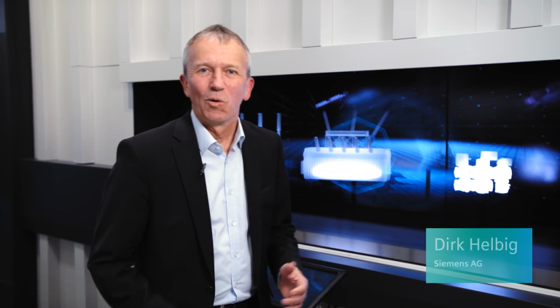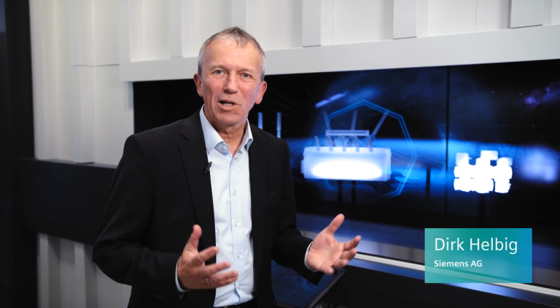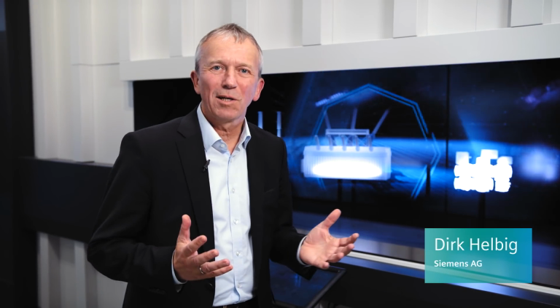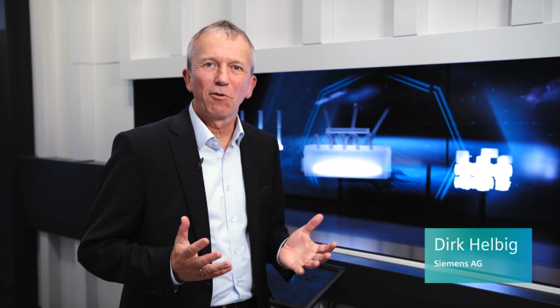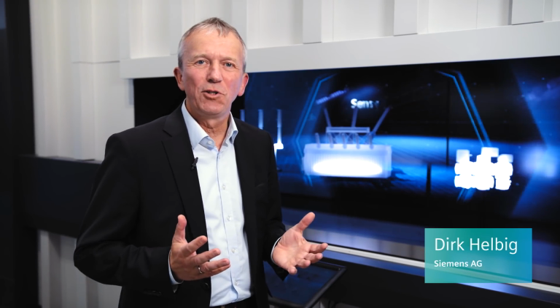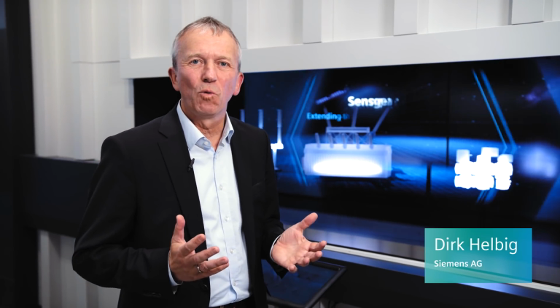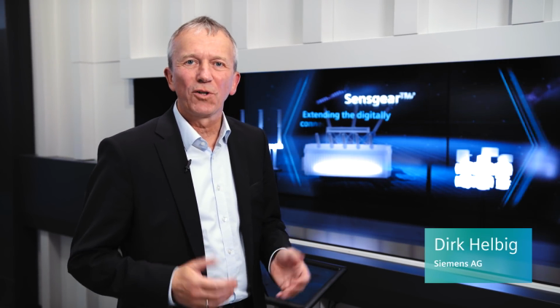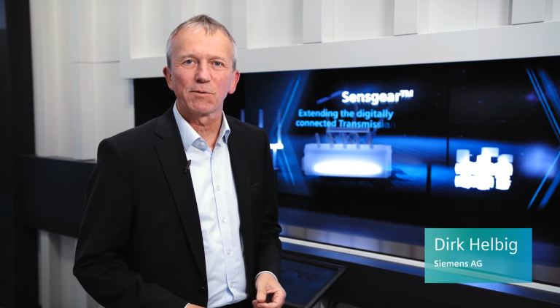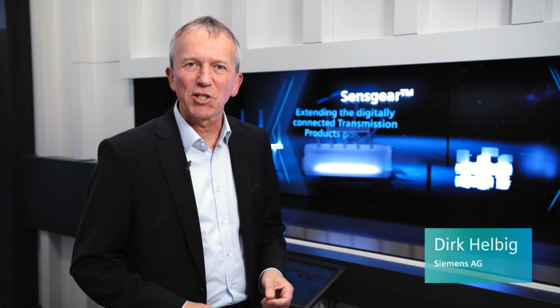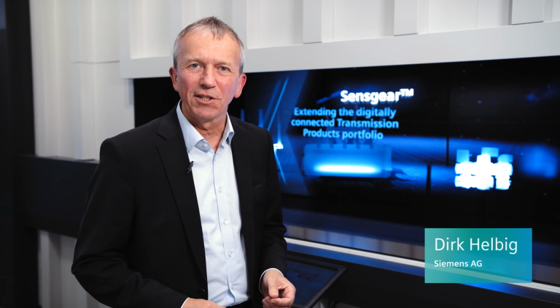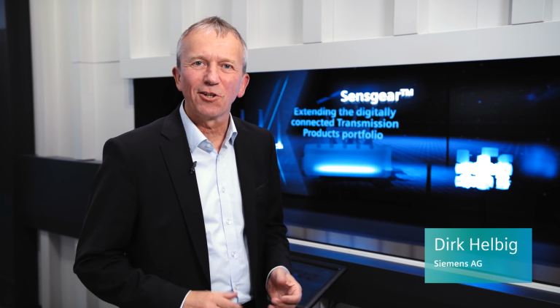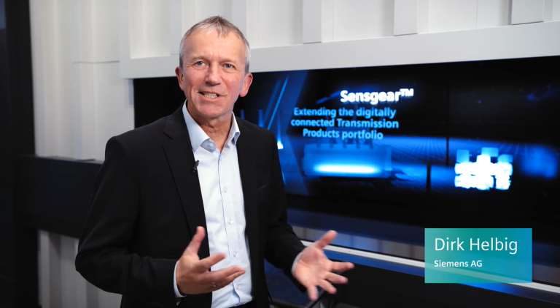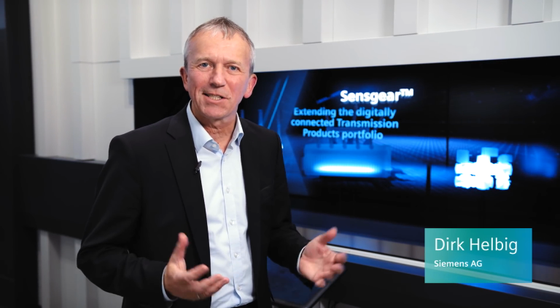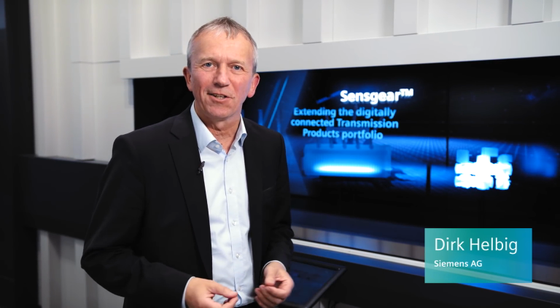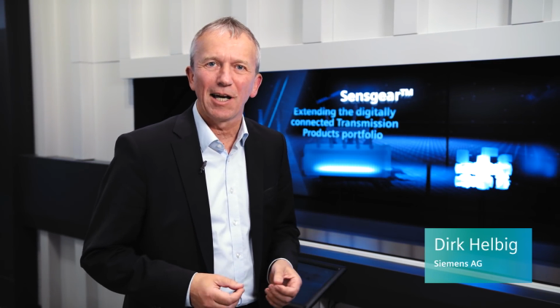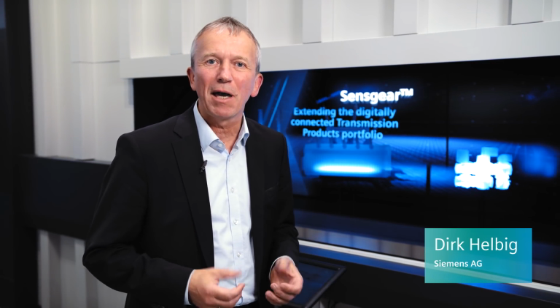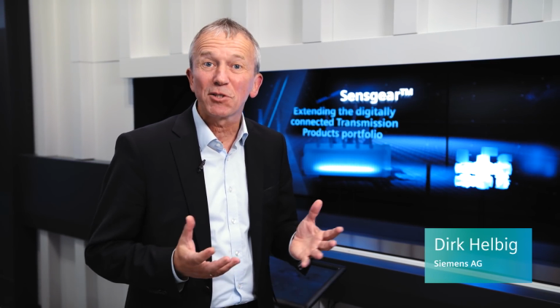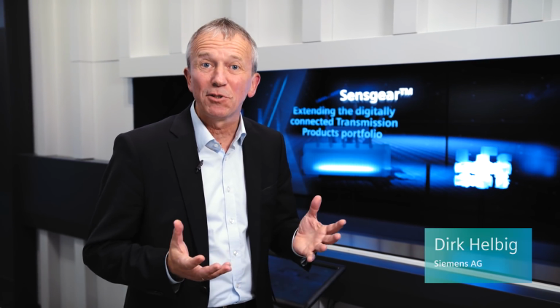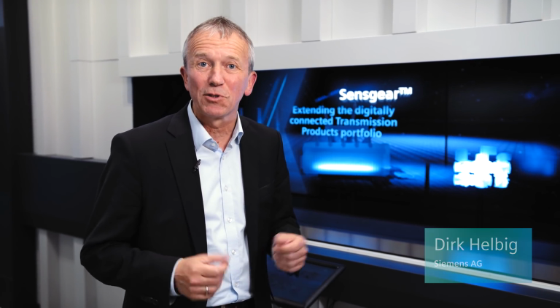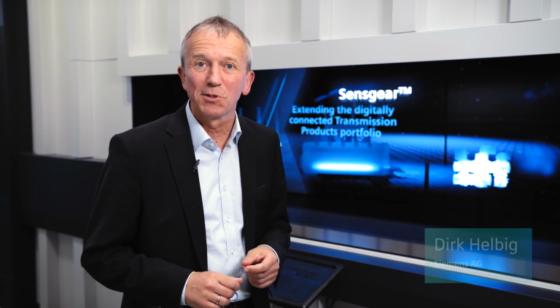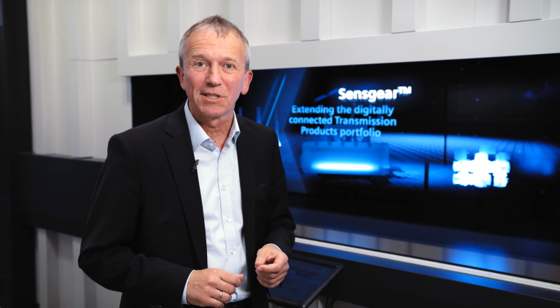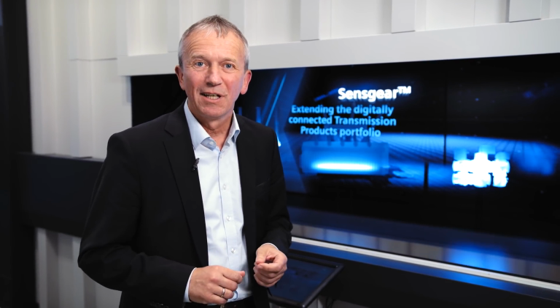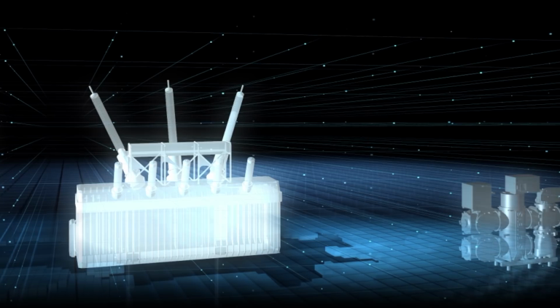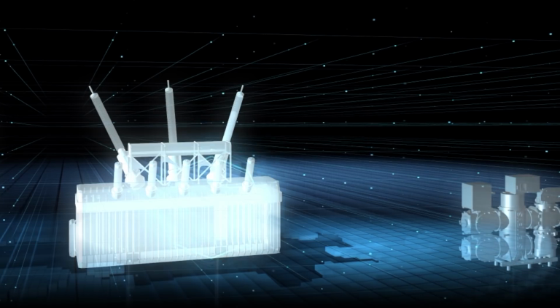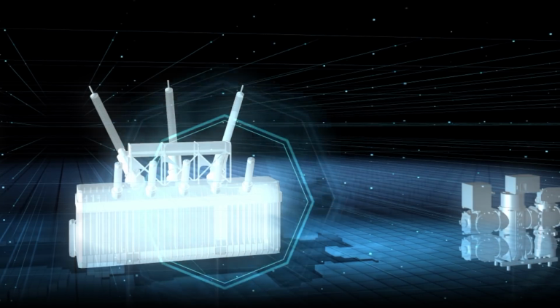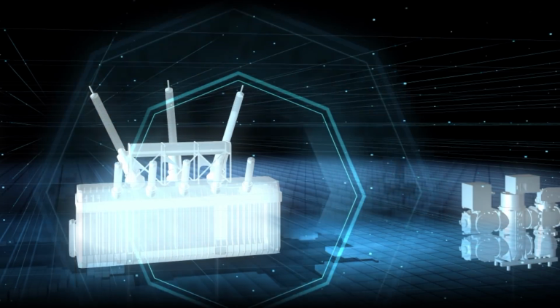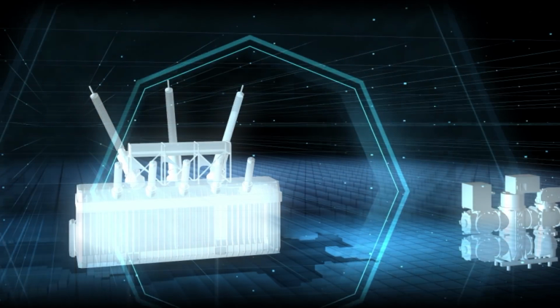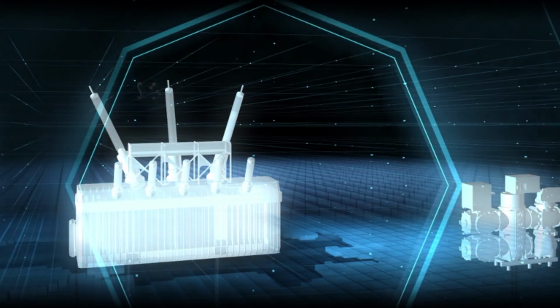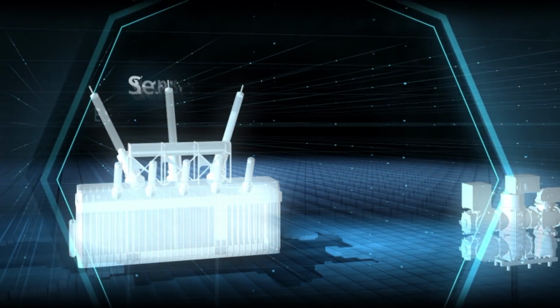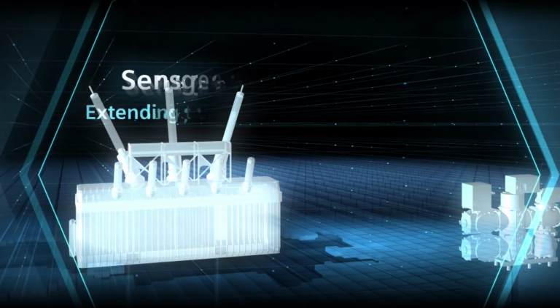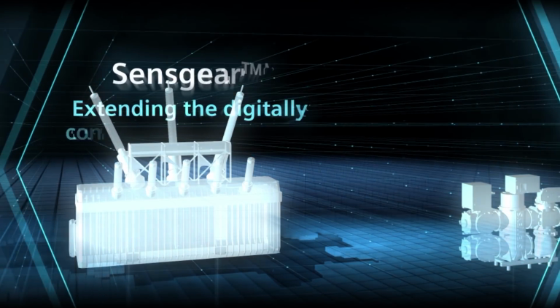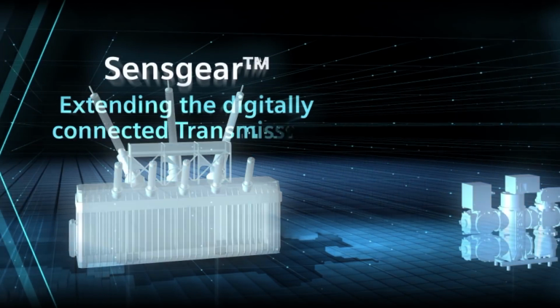Welcome to the new world of Switchgear. It's called Sensegear. I'm happy to introduce our new total product range.